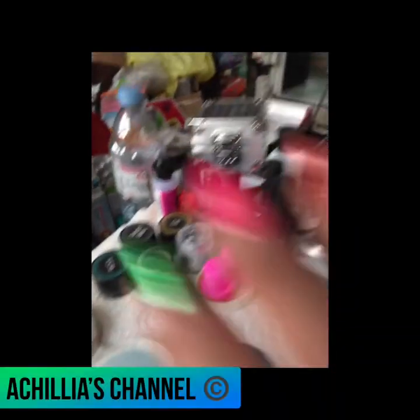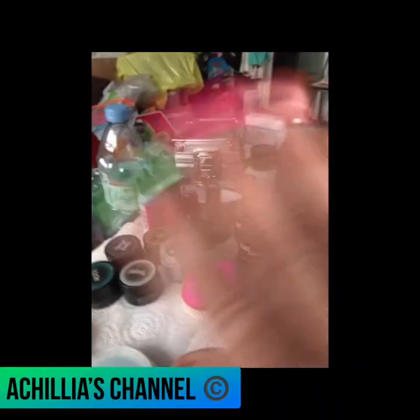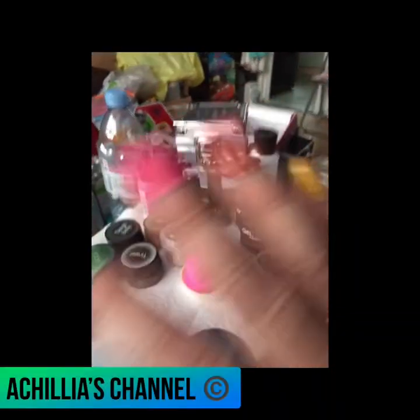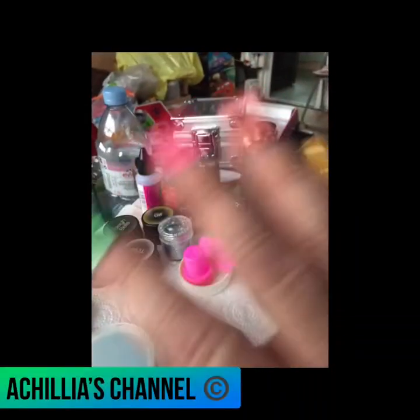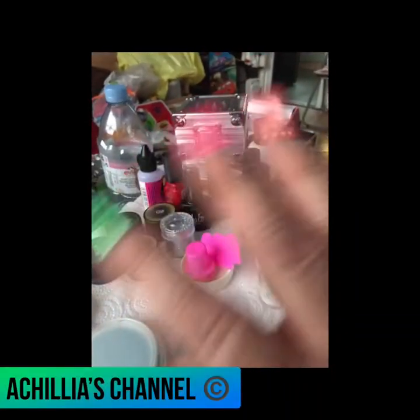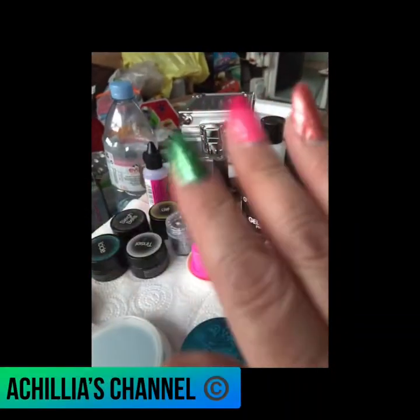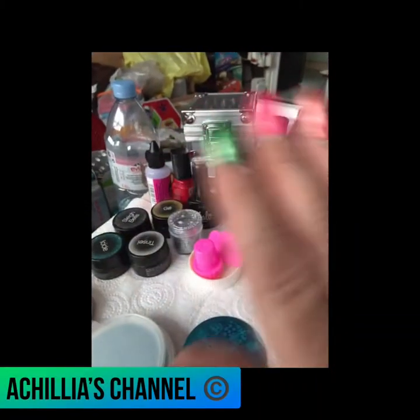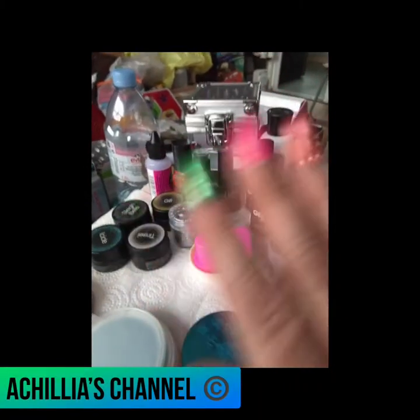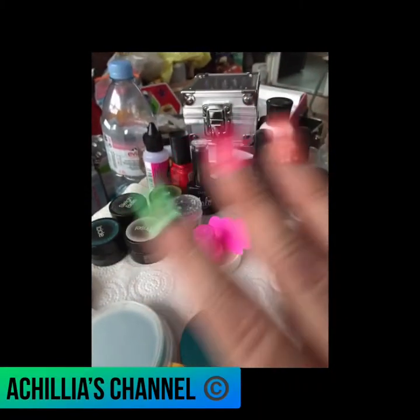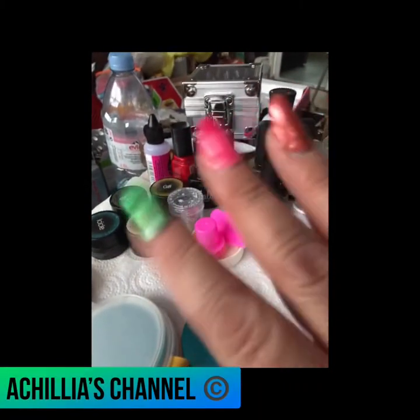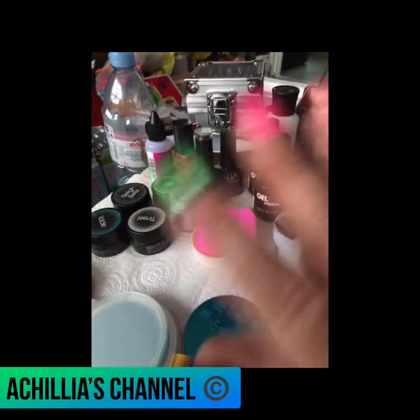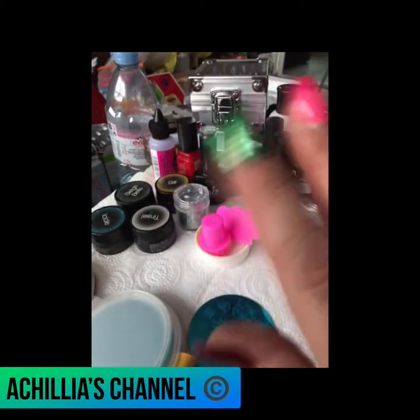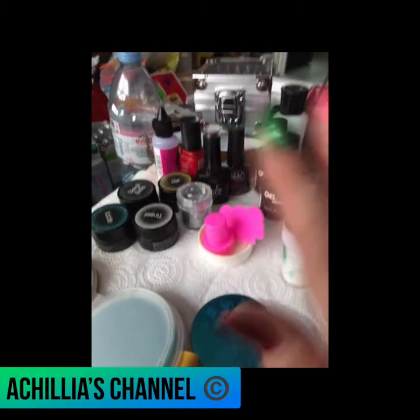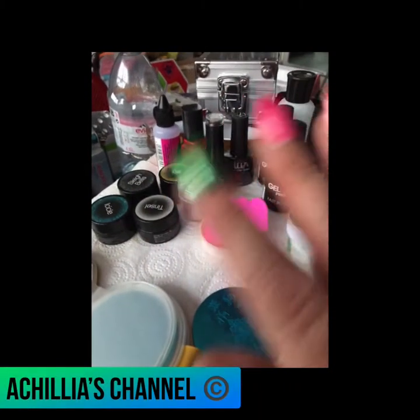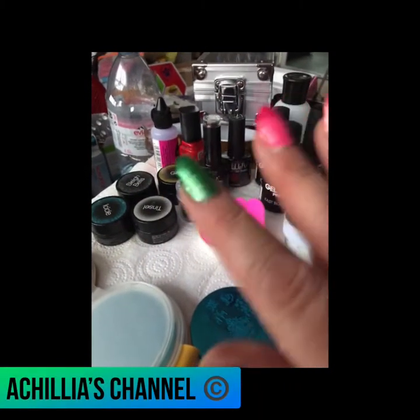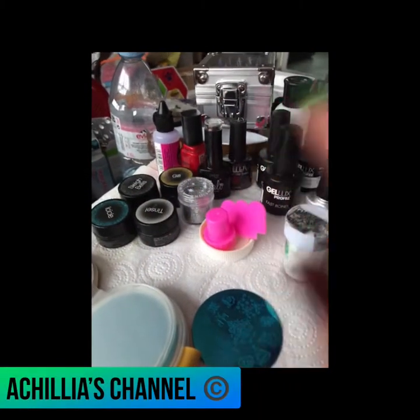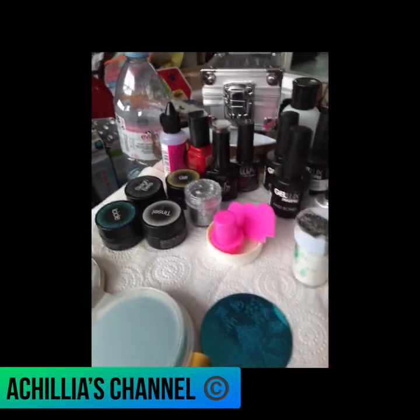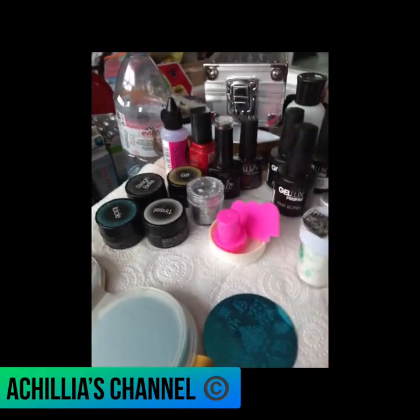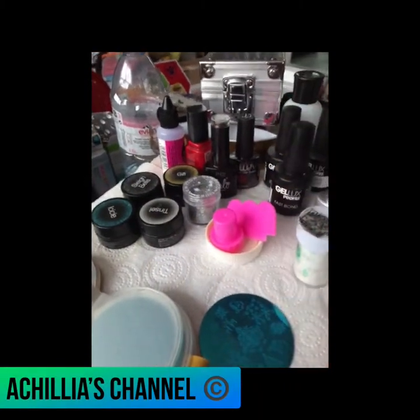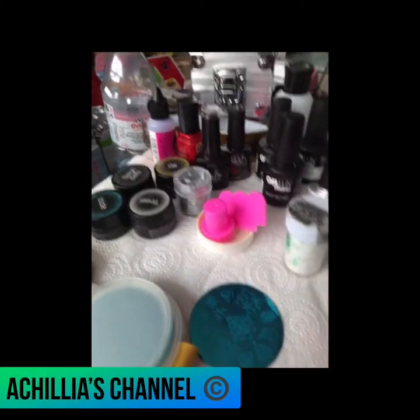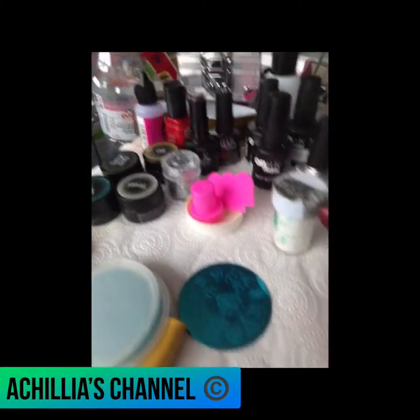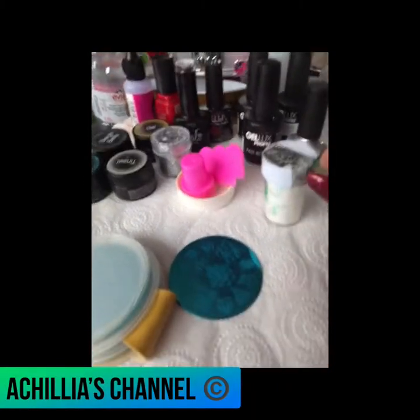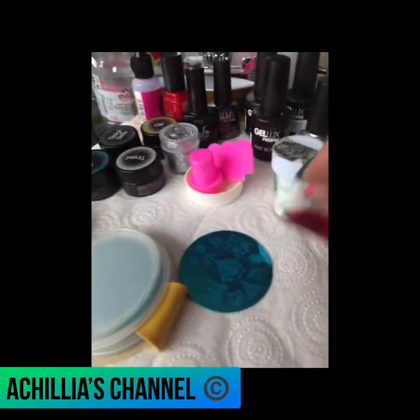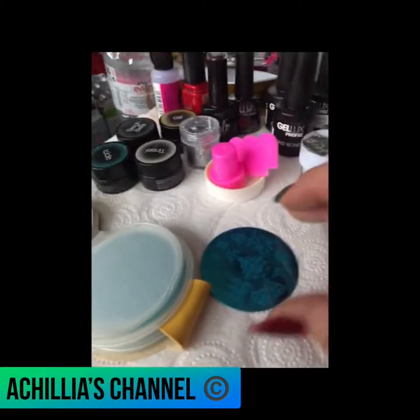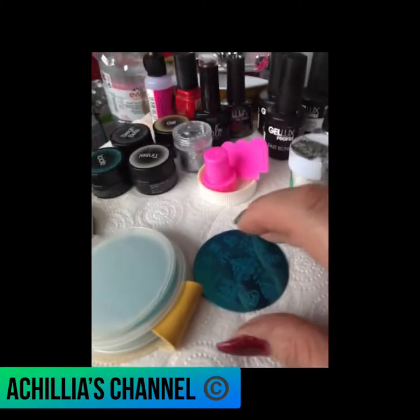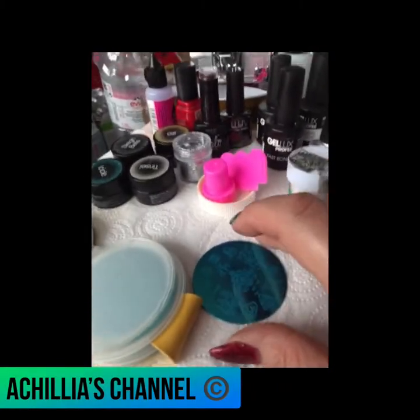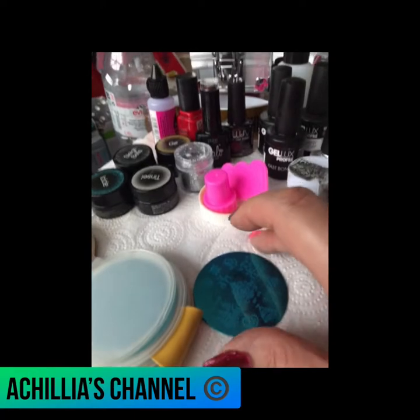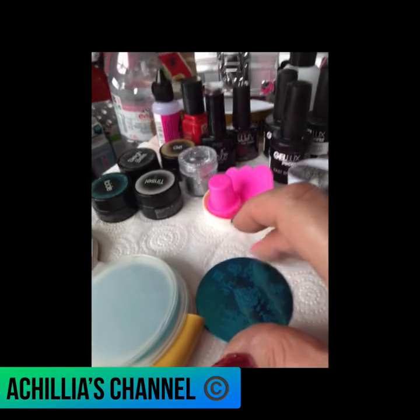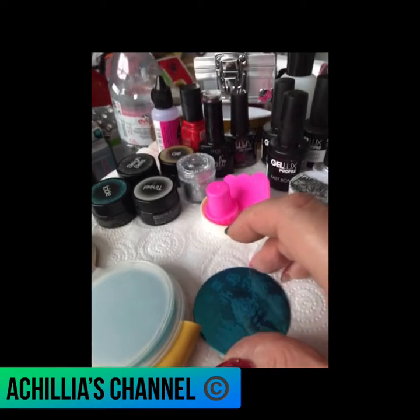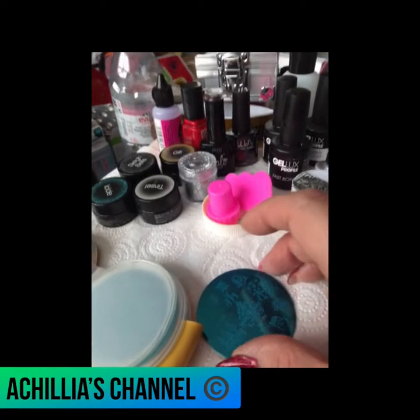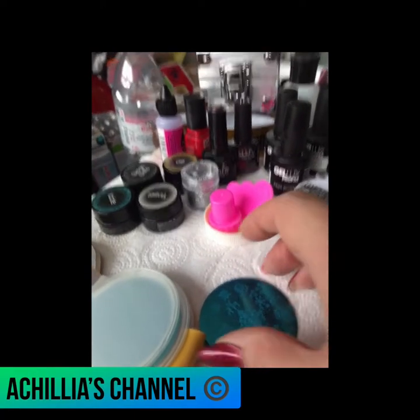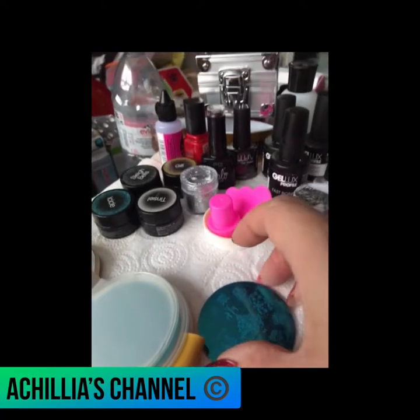Hello everybody, it's Achillia's channel again, welcome back. I'm just showing you the stencils I'm going to be using.